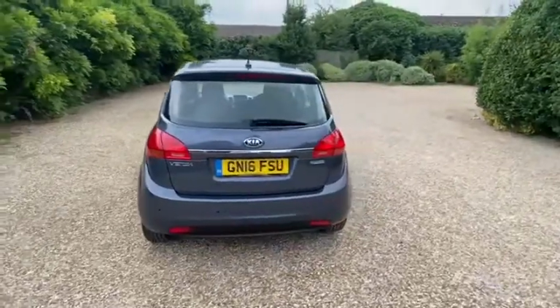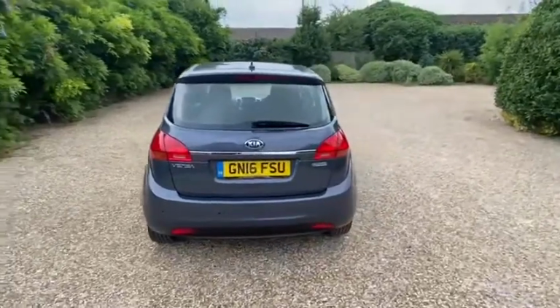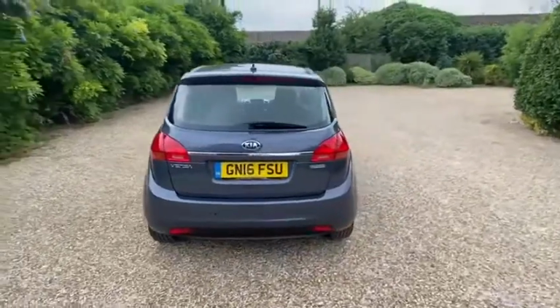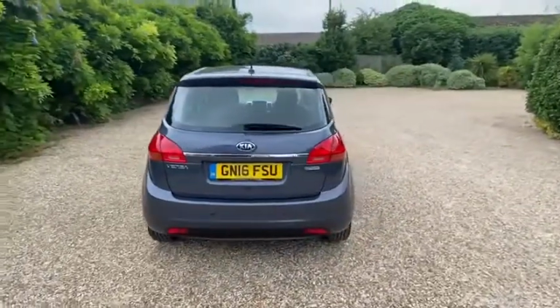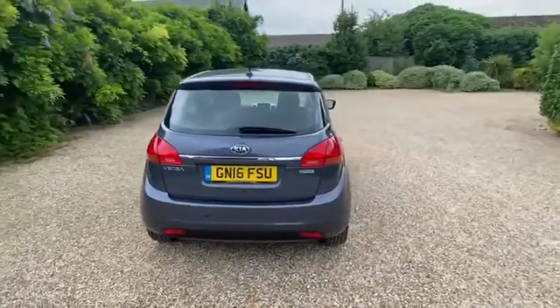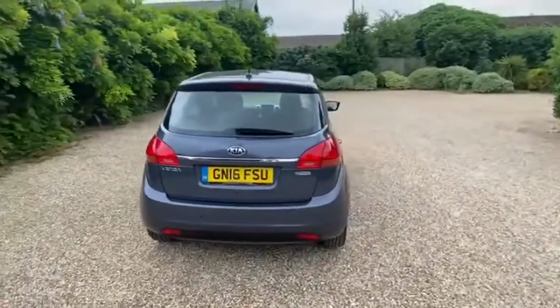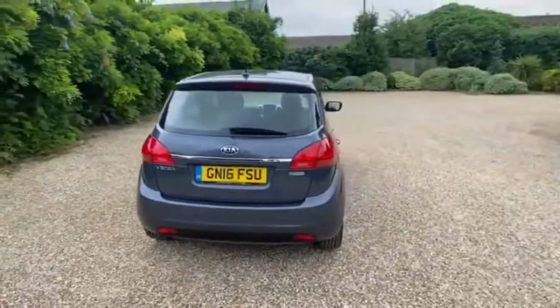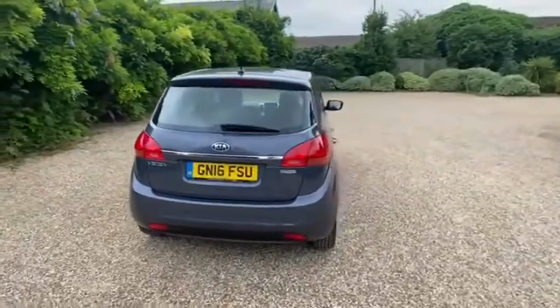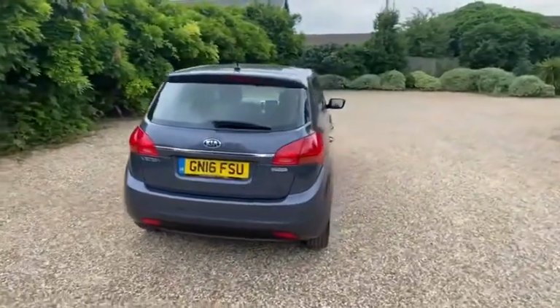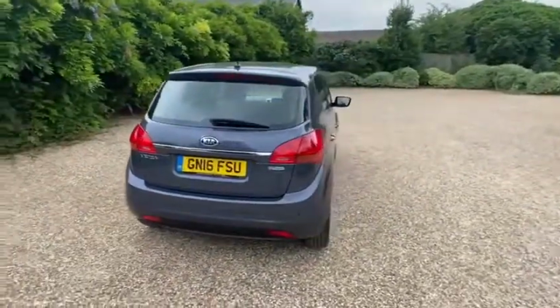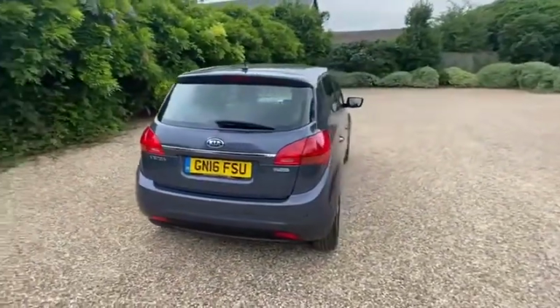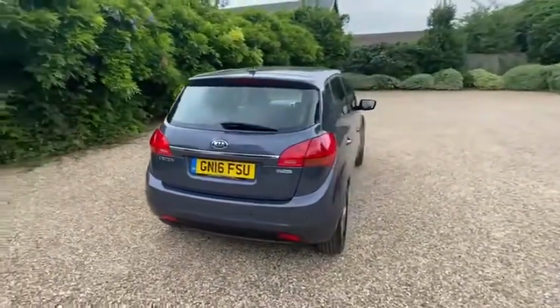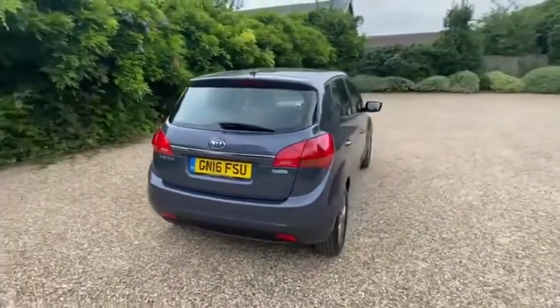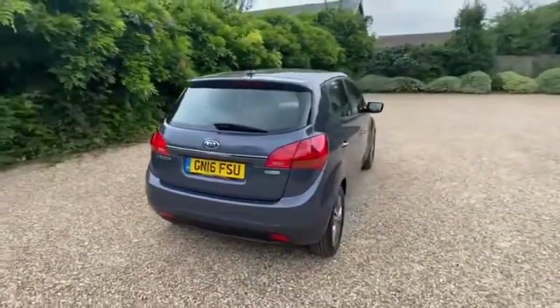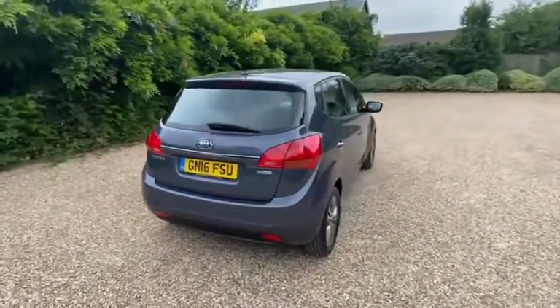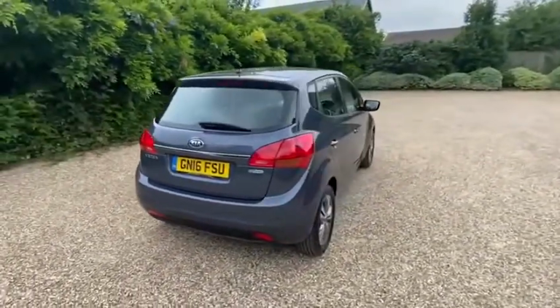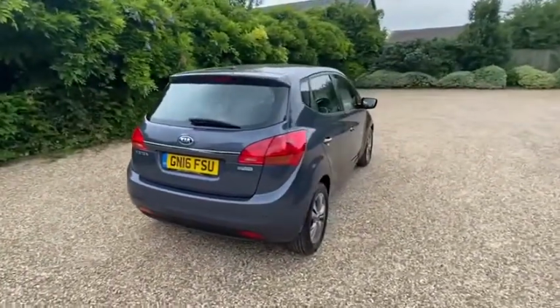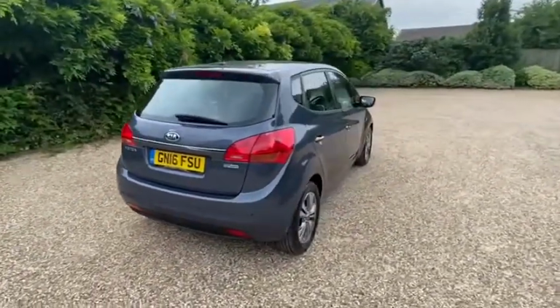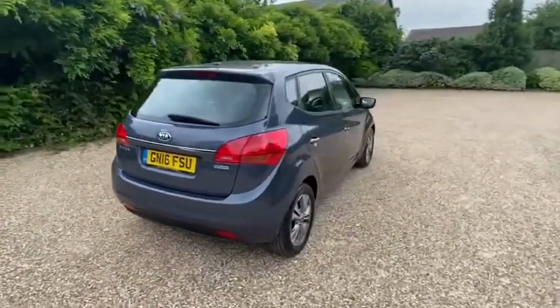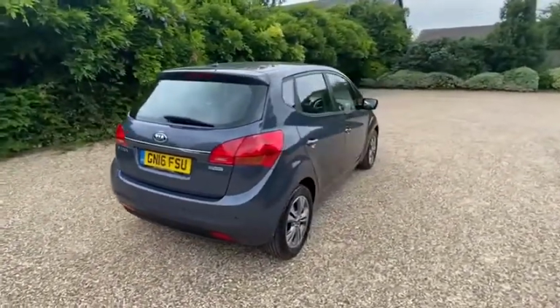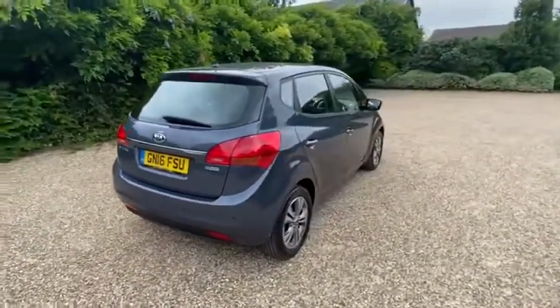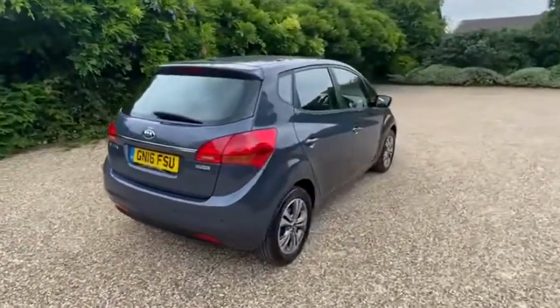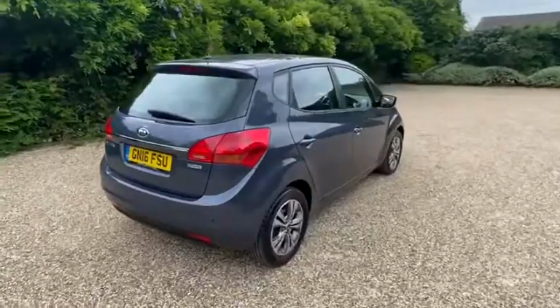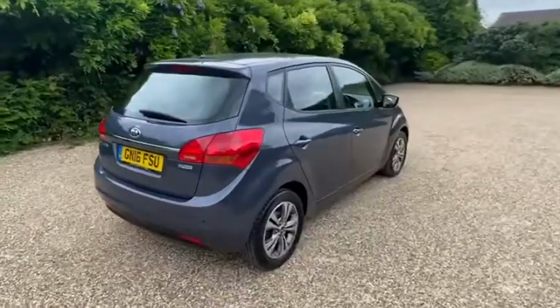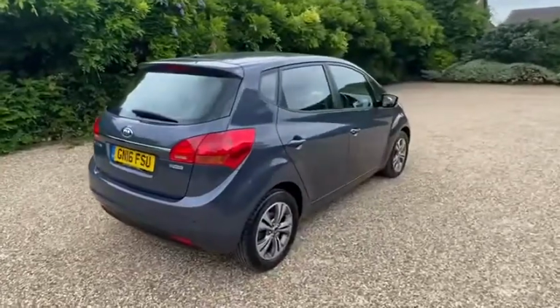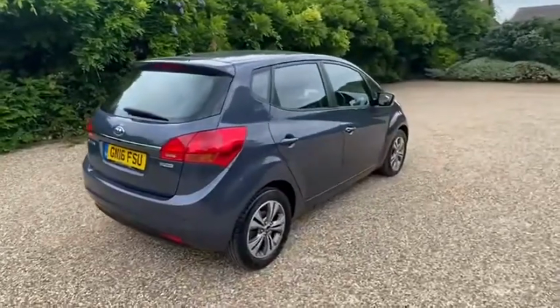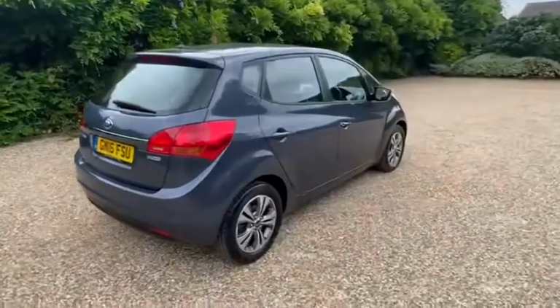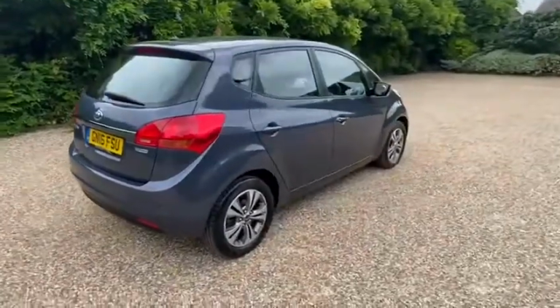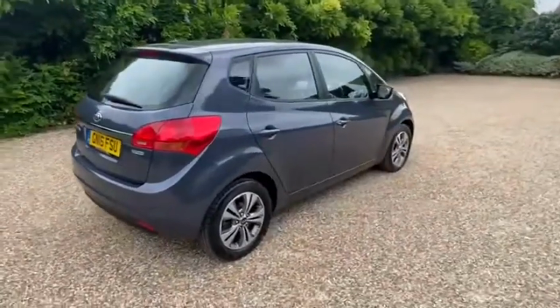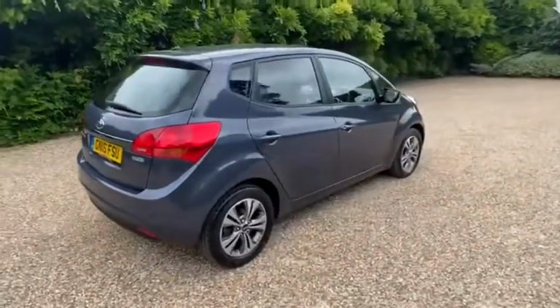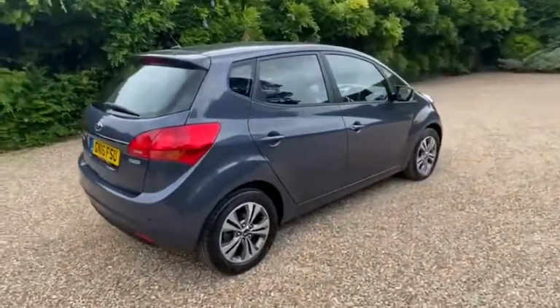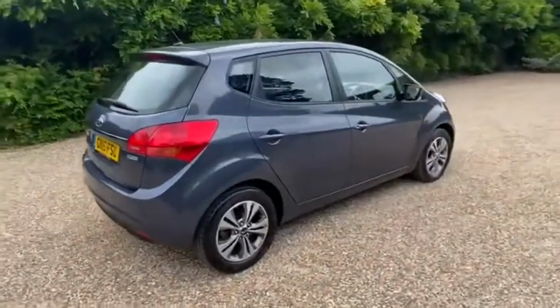The outside is in really good condition, as you can see, with no marks or scrapes — even the wheels are free of any damage.